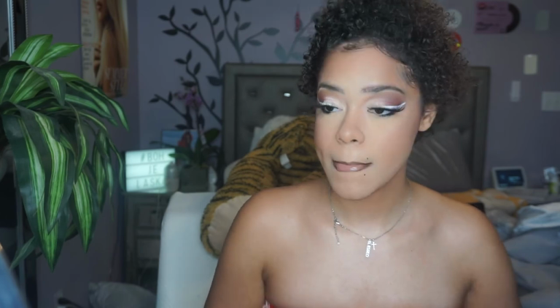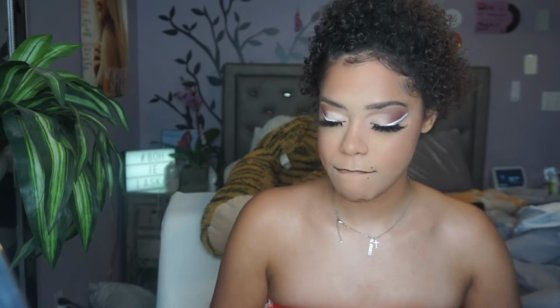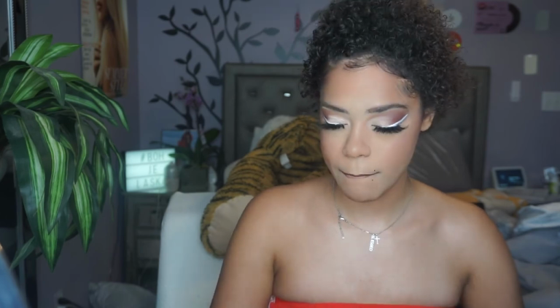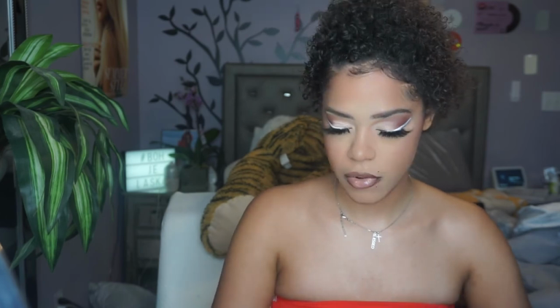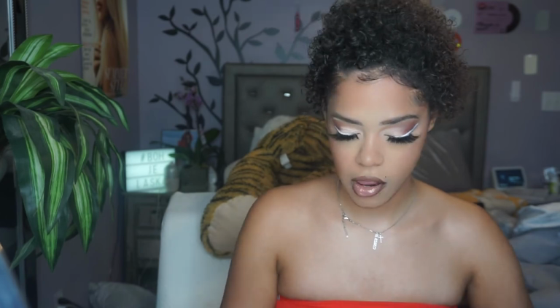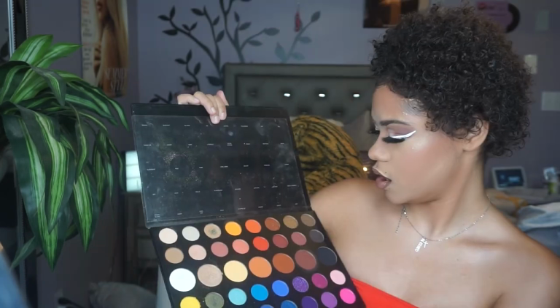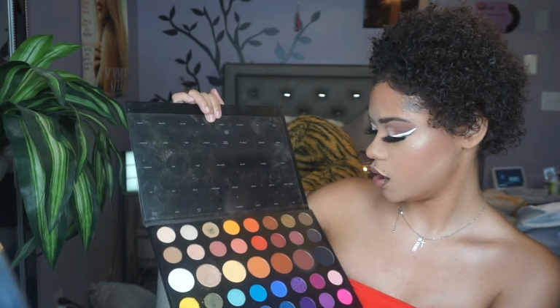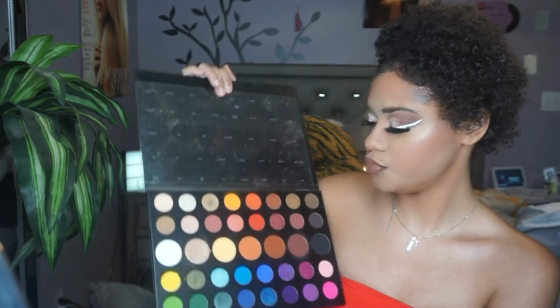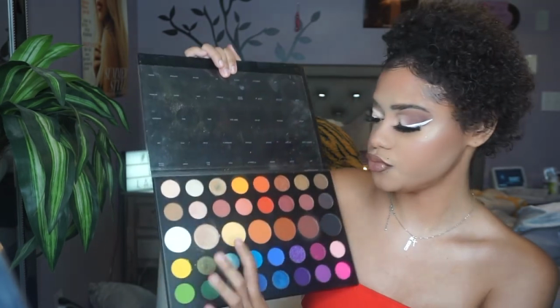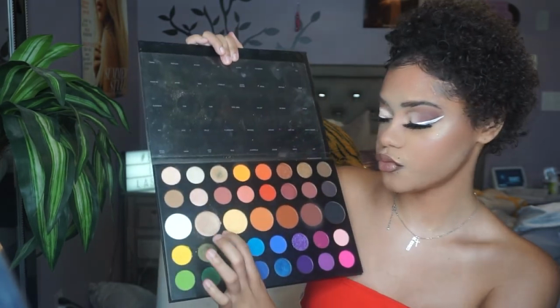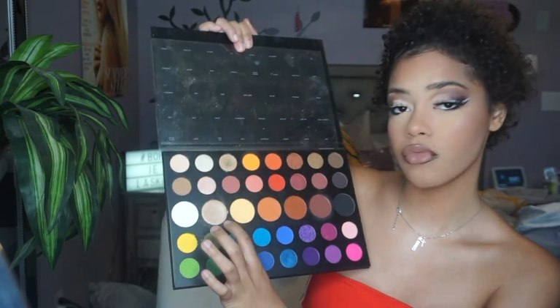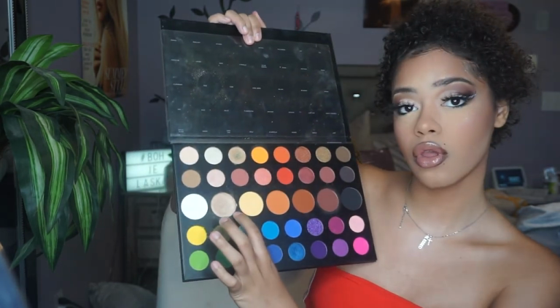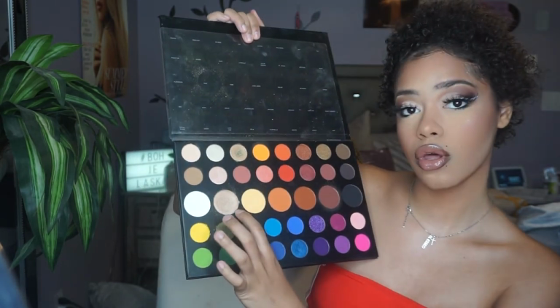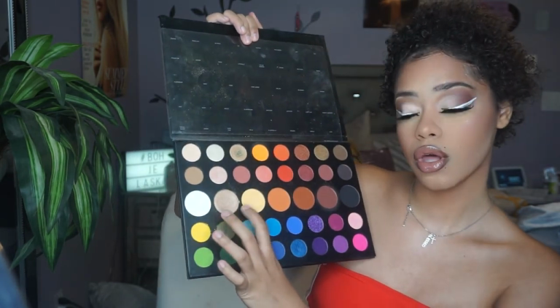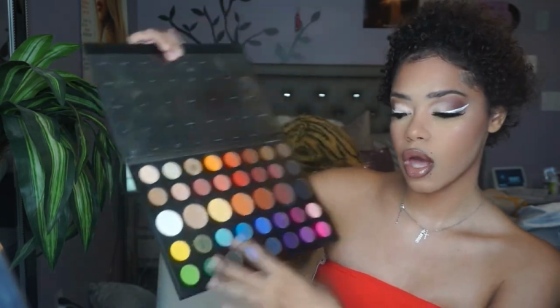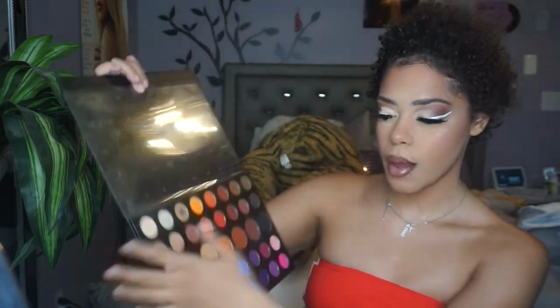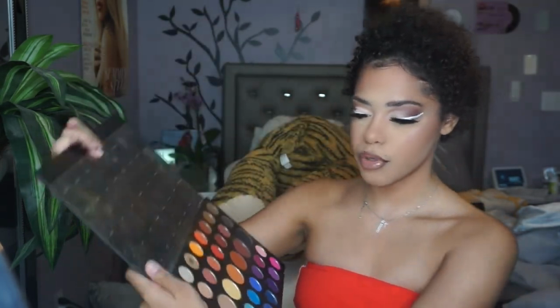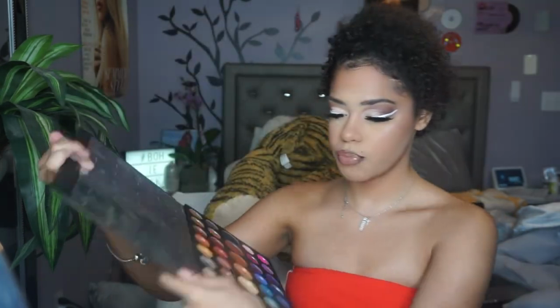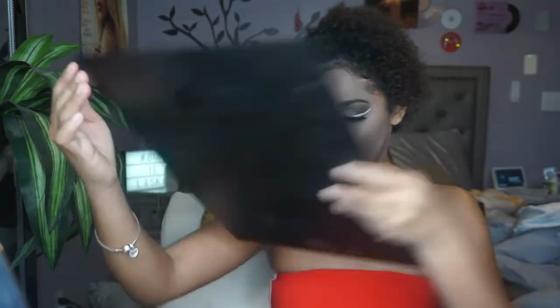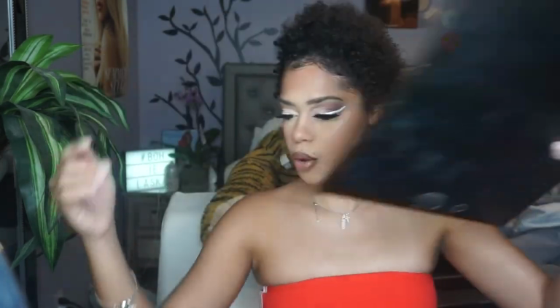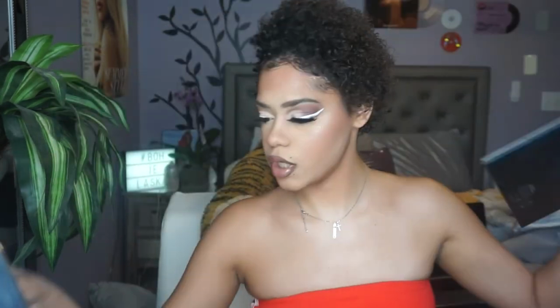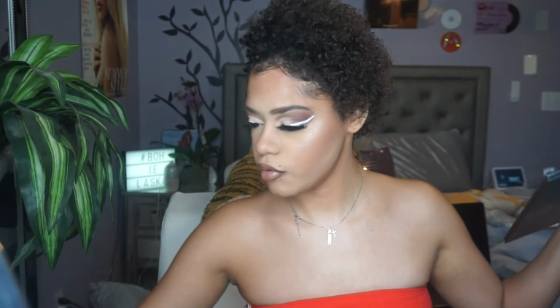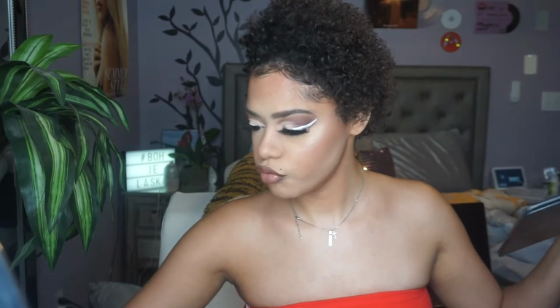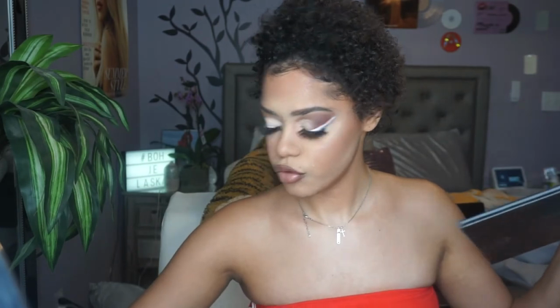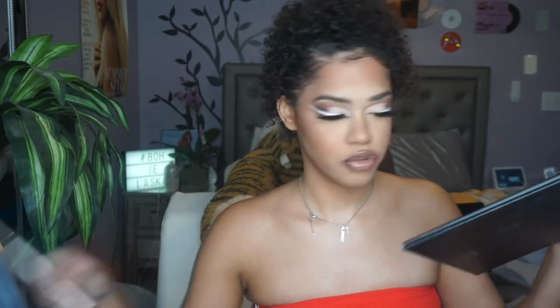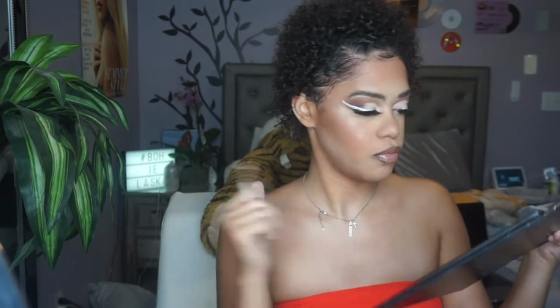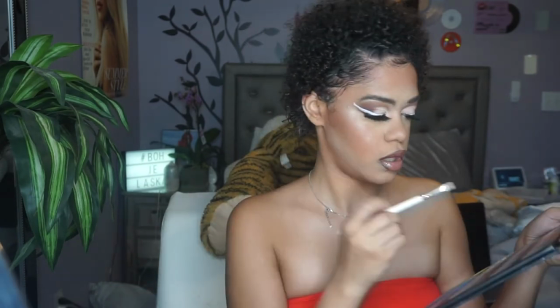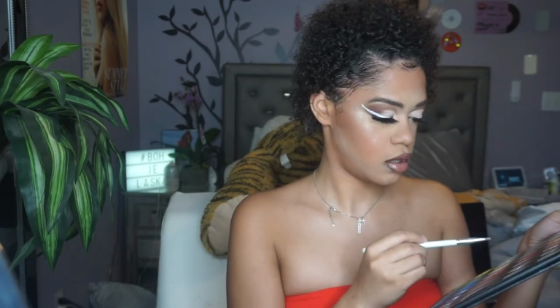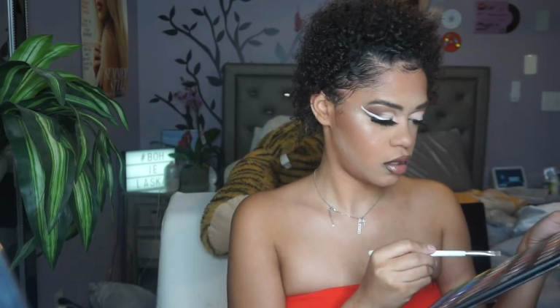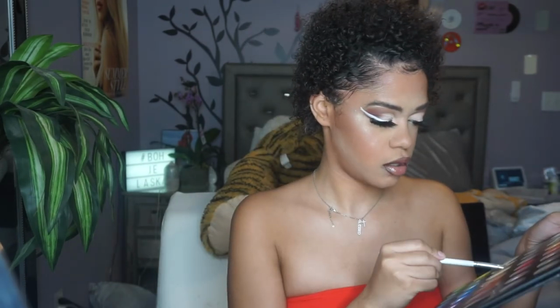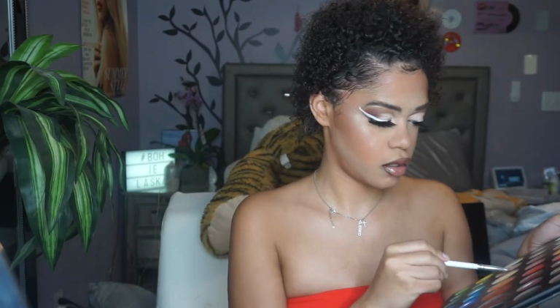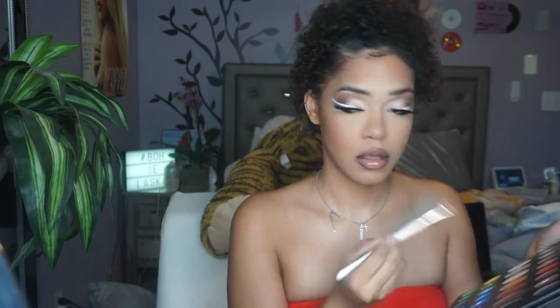Going back into the James Charles X Morphe palette, I'm going to take the shade Face, and that is going to be my inner corner highlight.